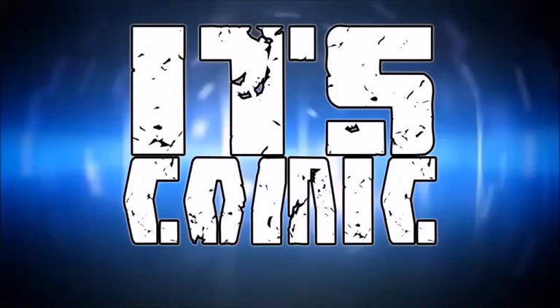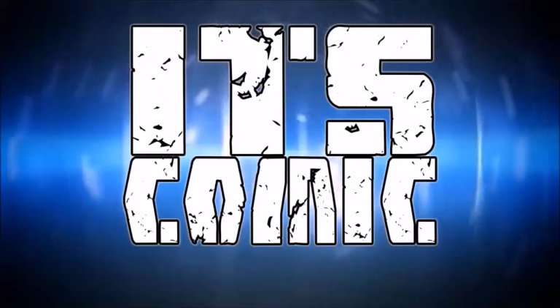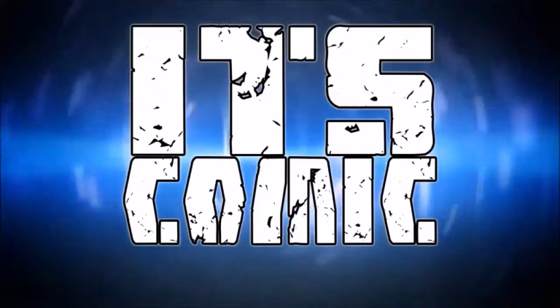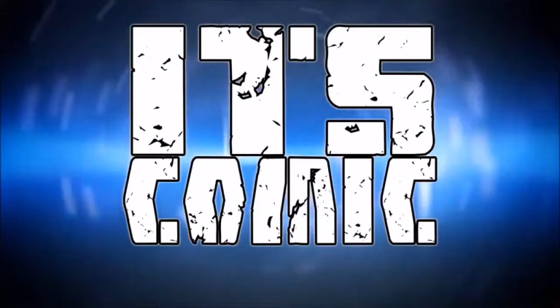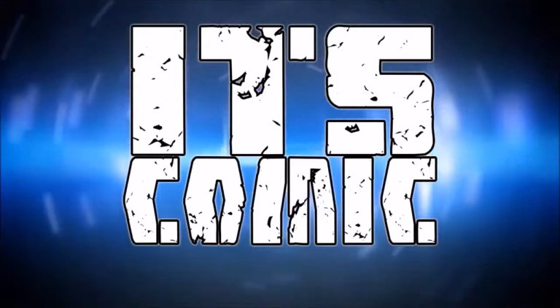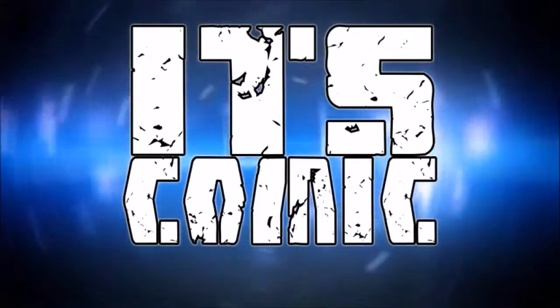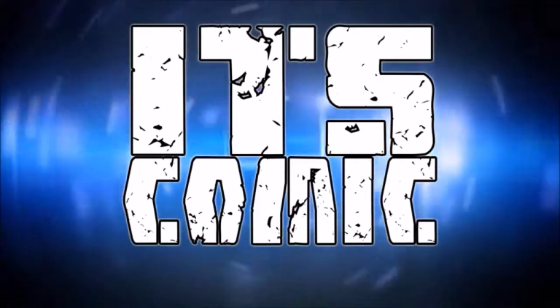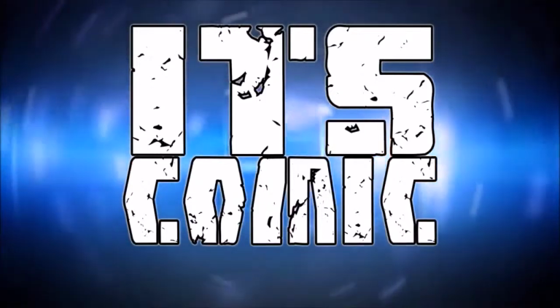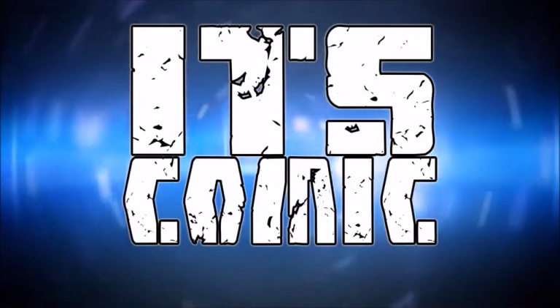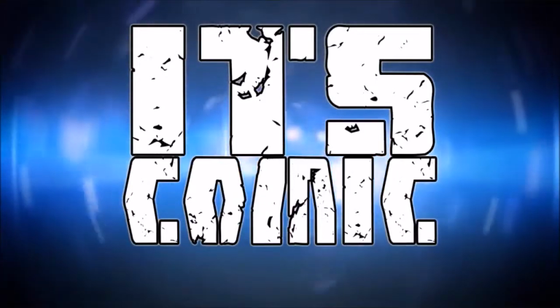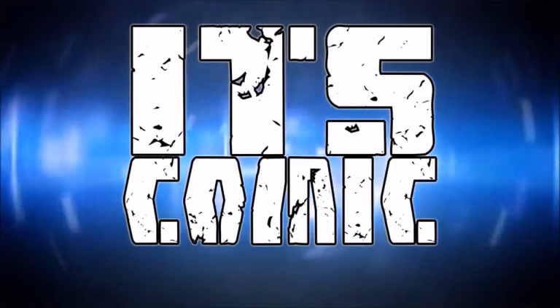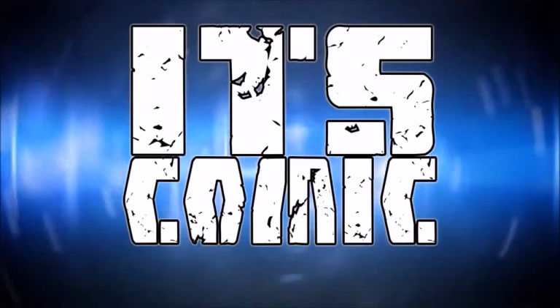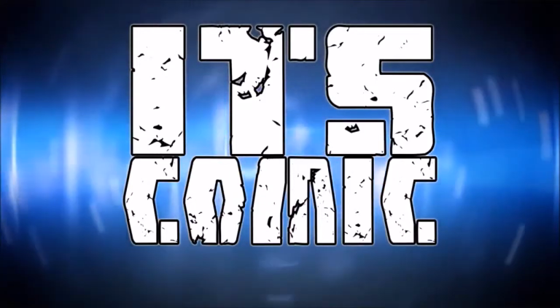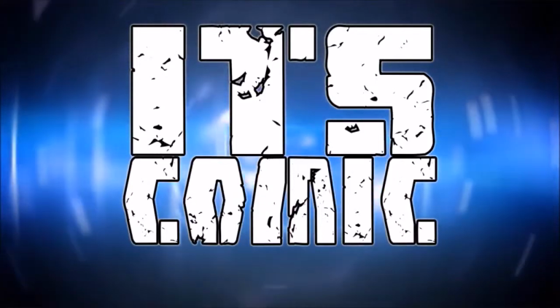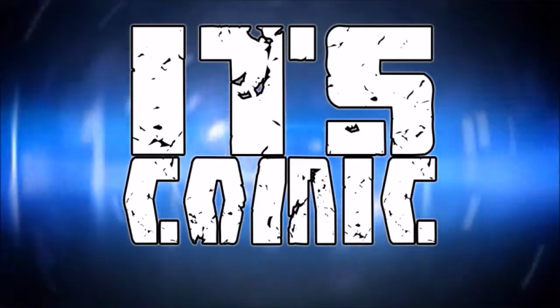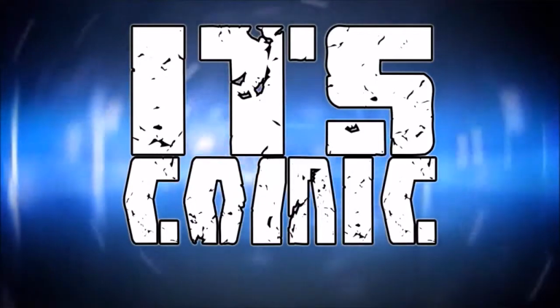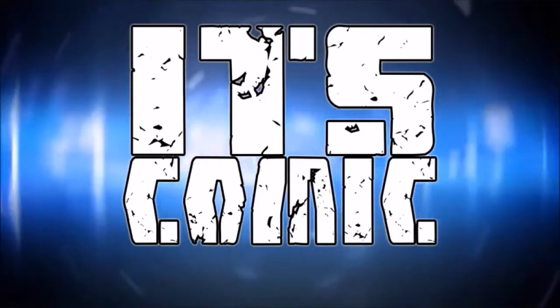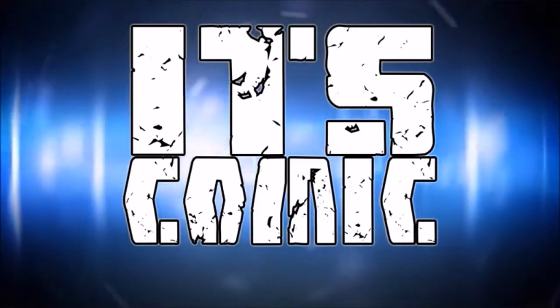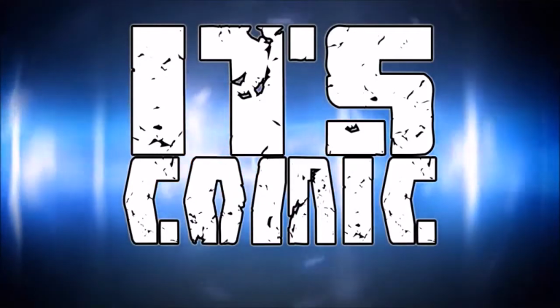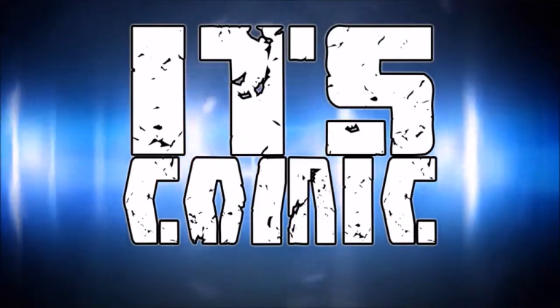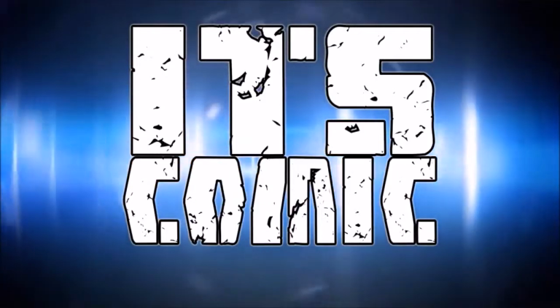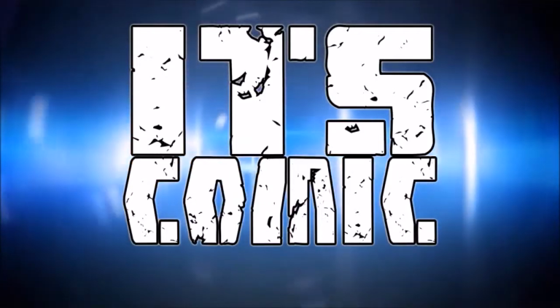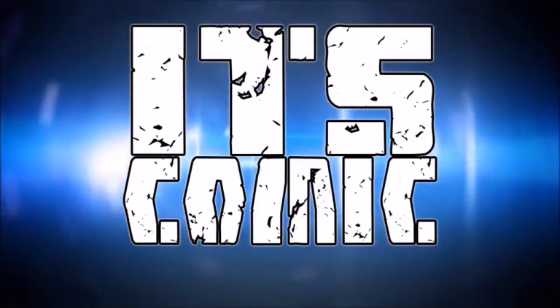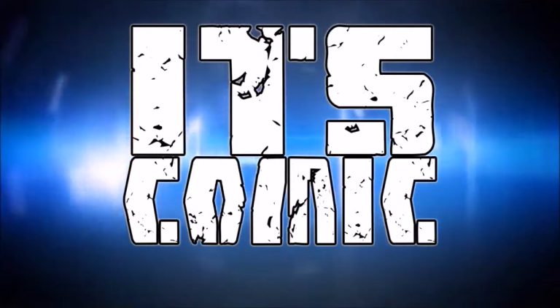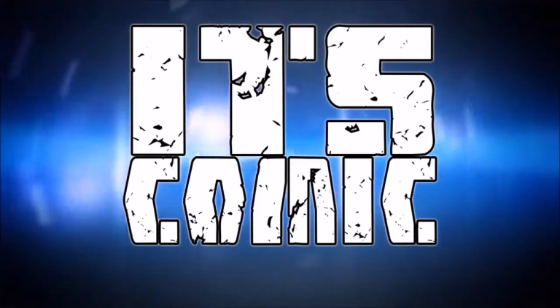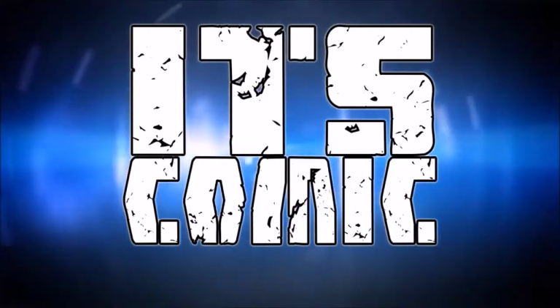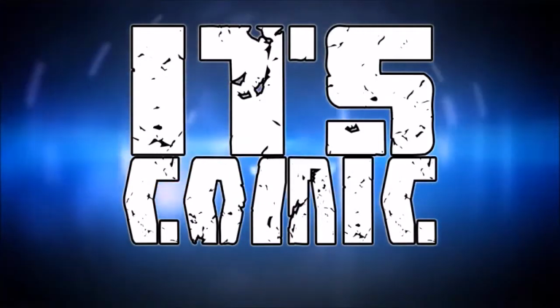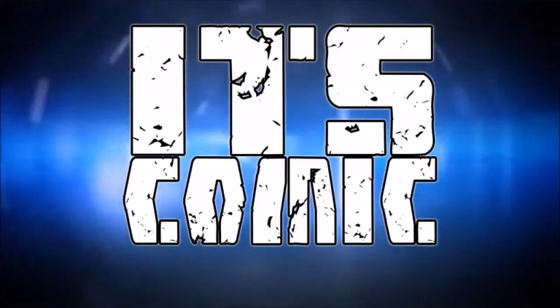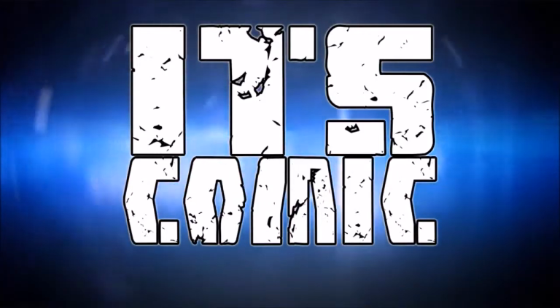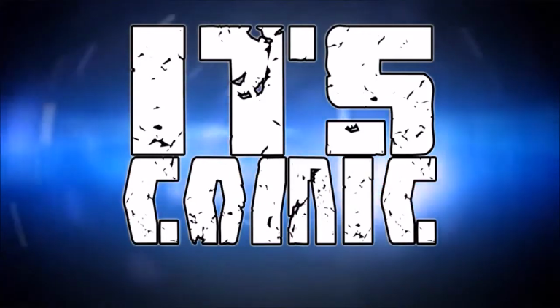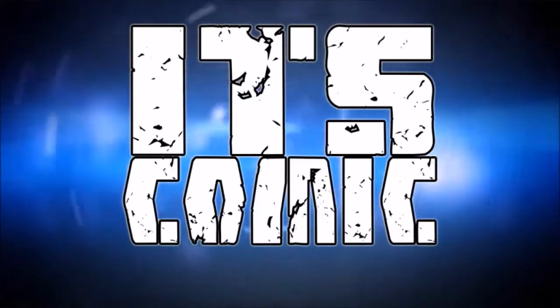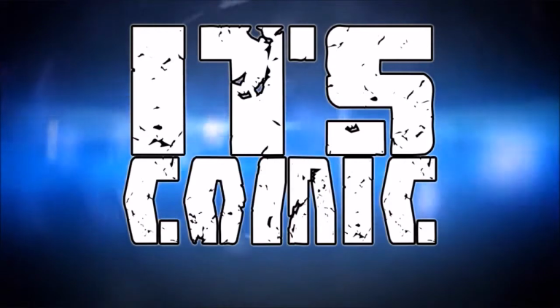Hey guys, it's Comic here with a customization video for the Annis Huntley S.